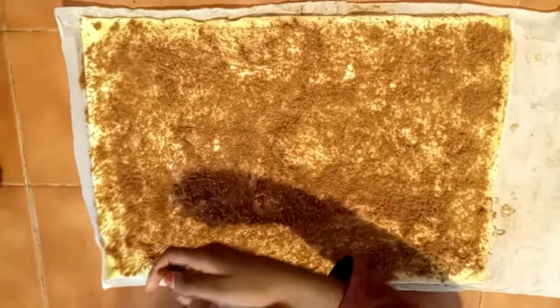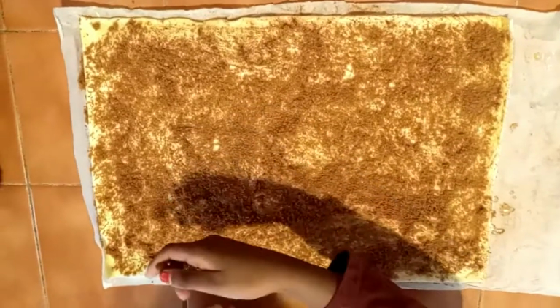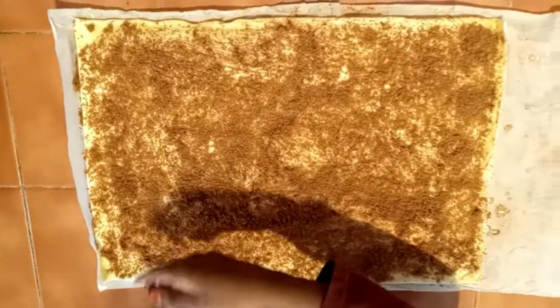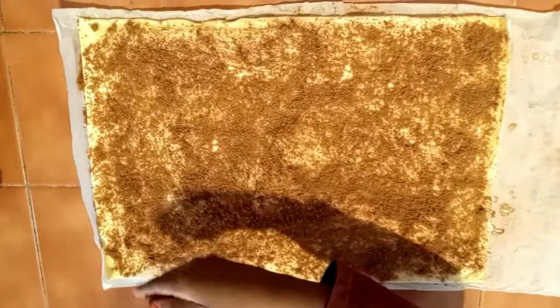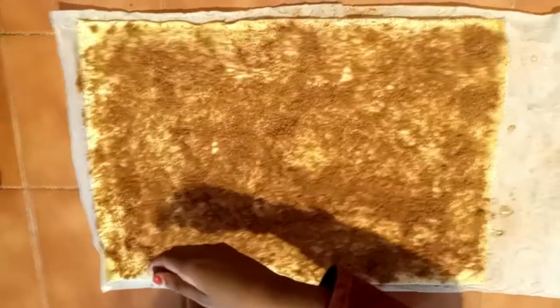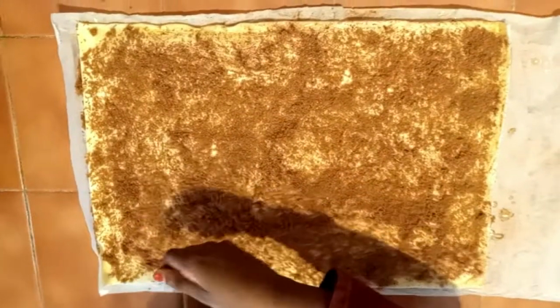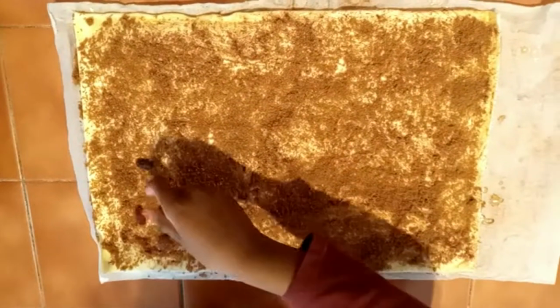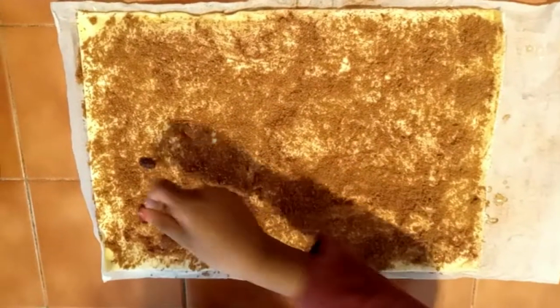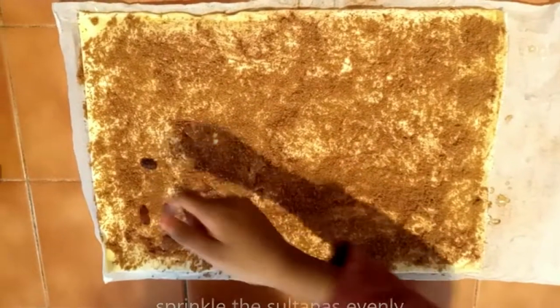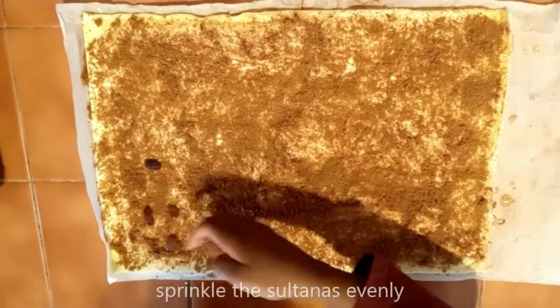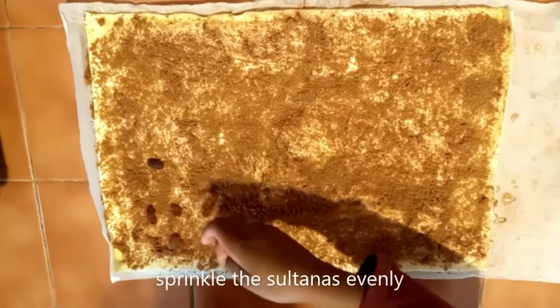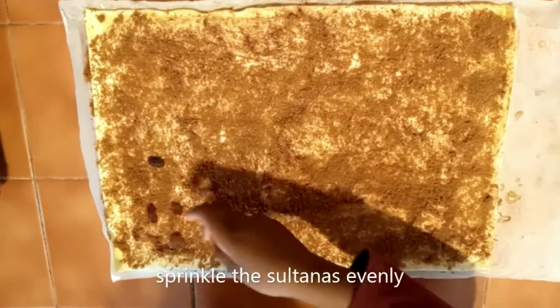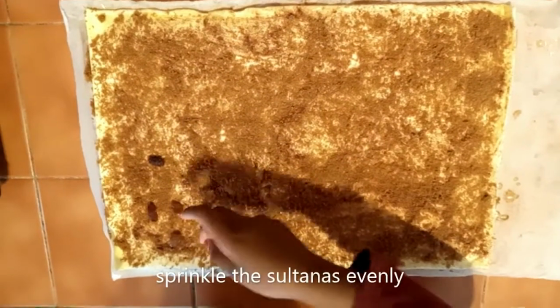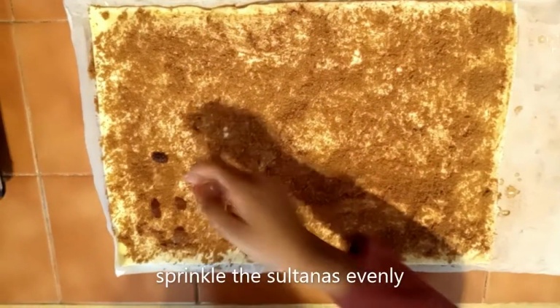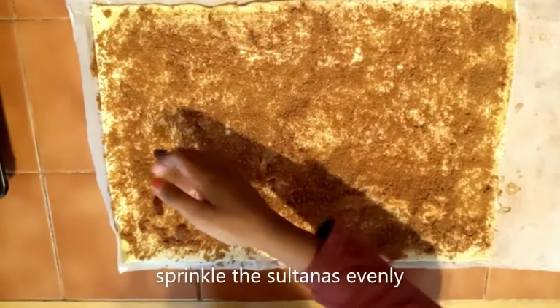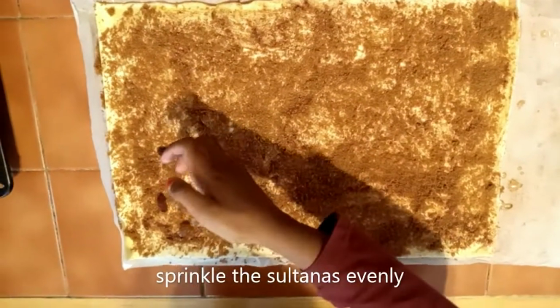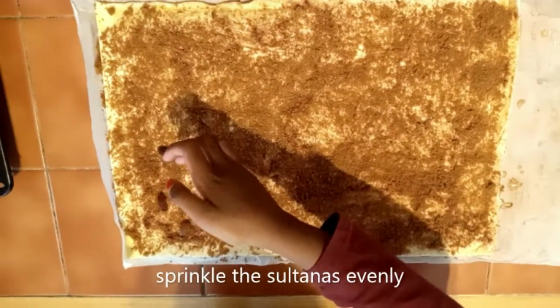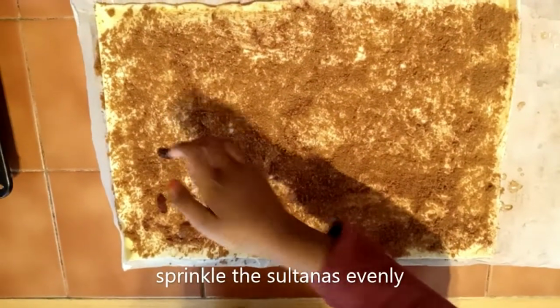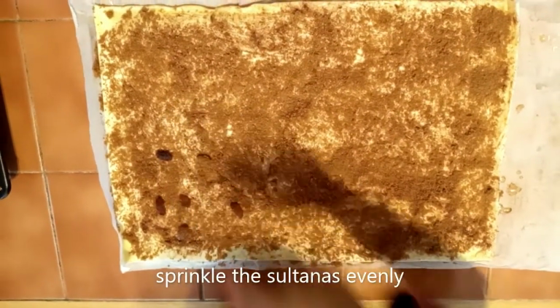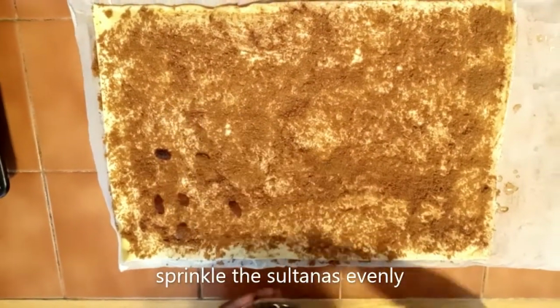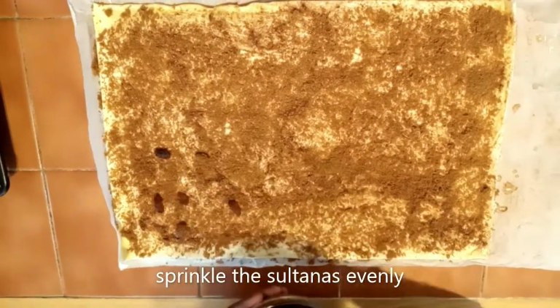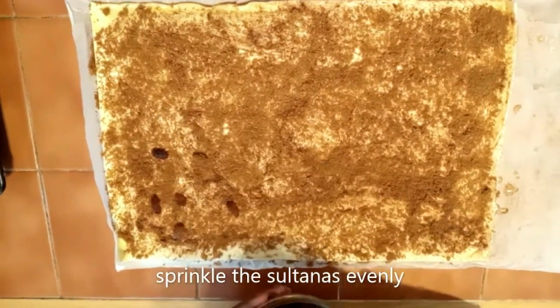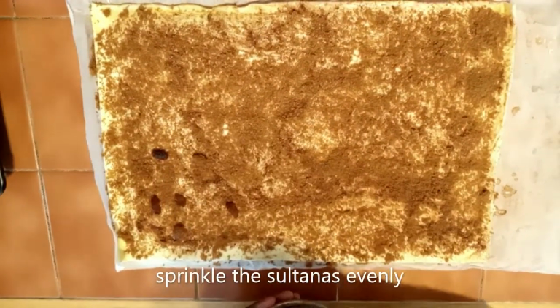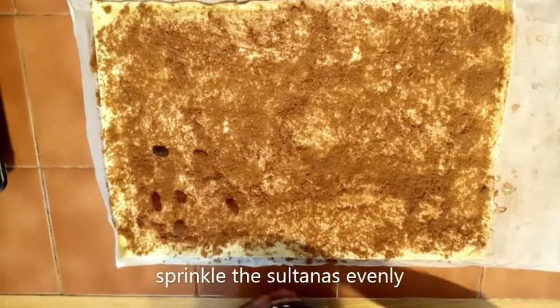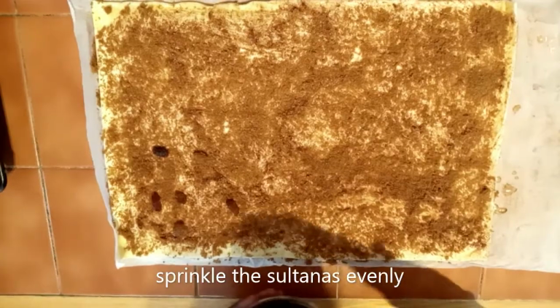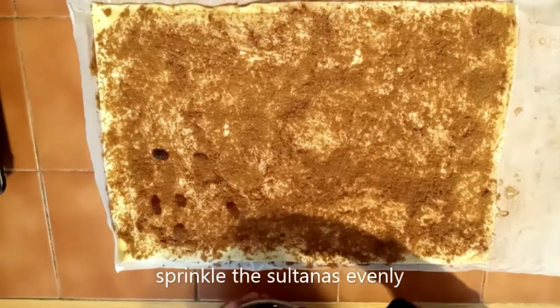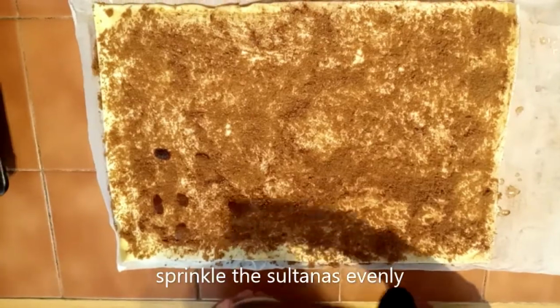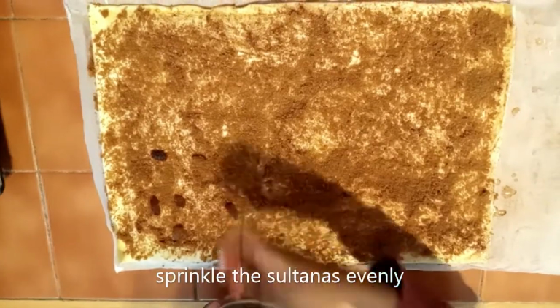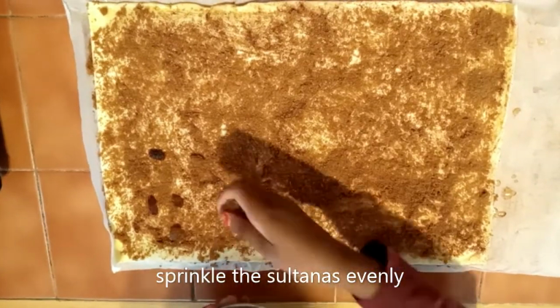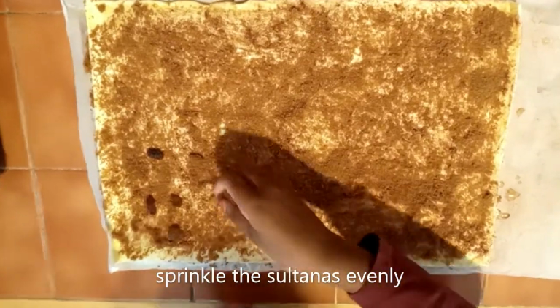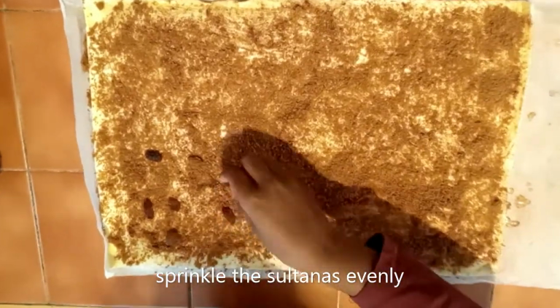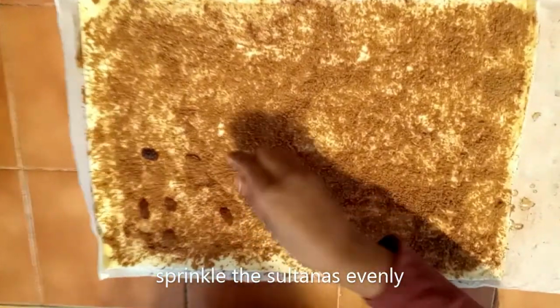Kids all love this treat because it's sweet and nice. Spread the sugar all evenly. Now I'm going to spread the raisins evenly.